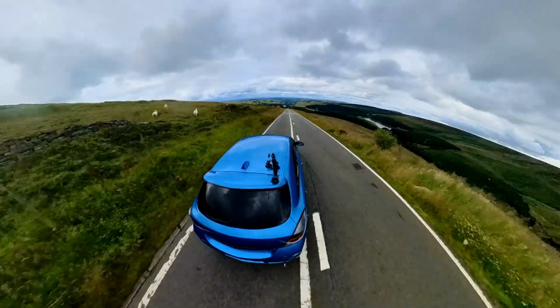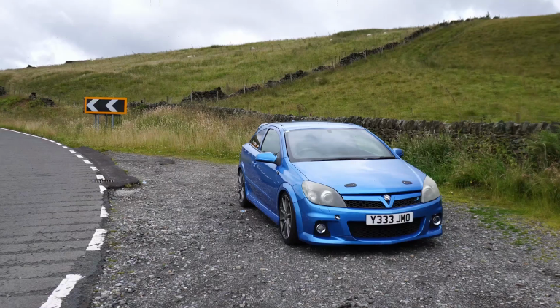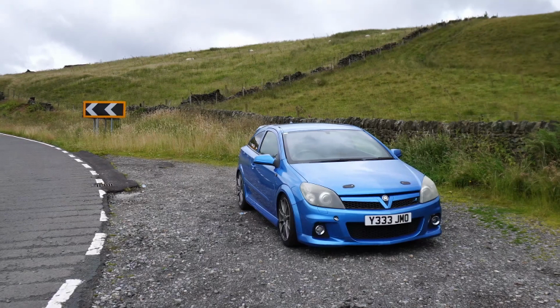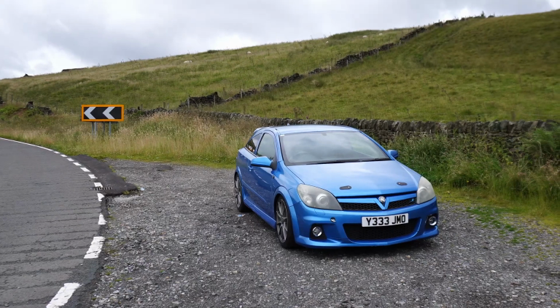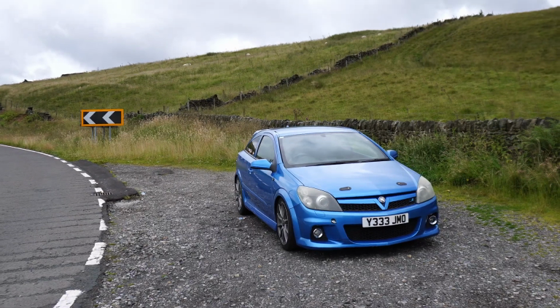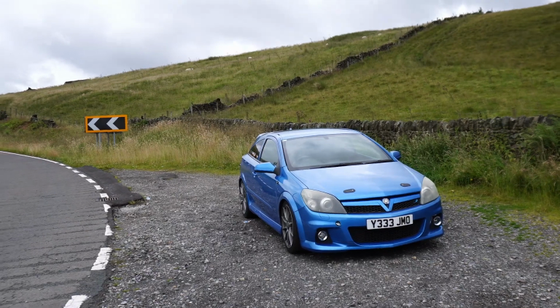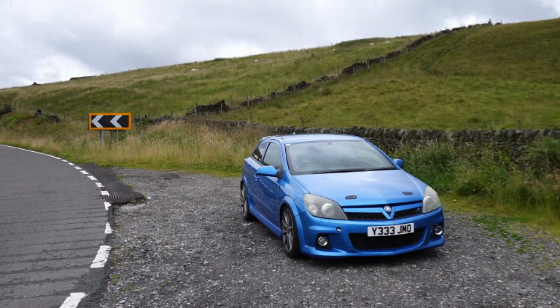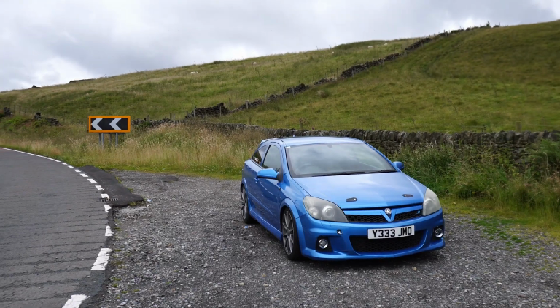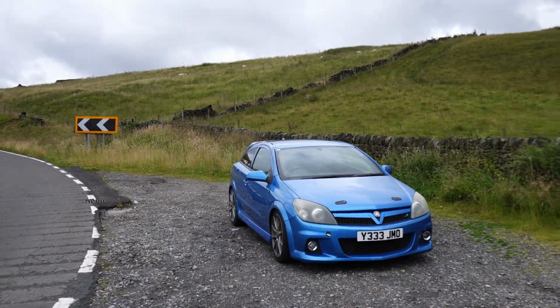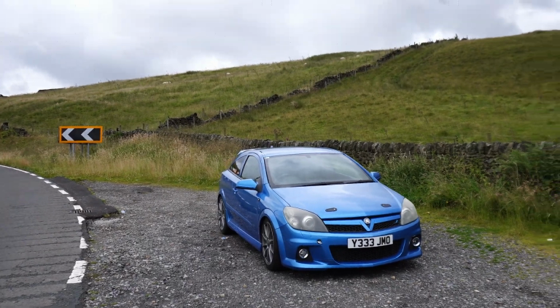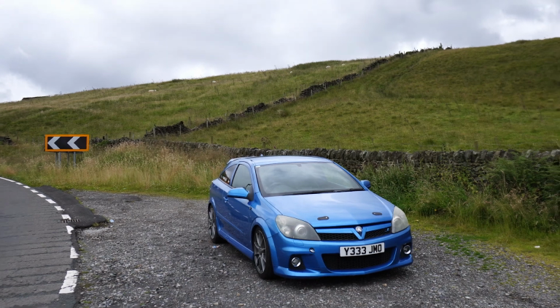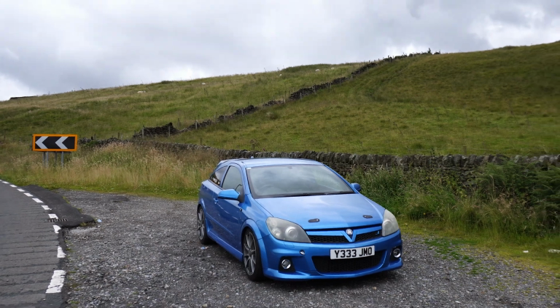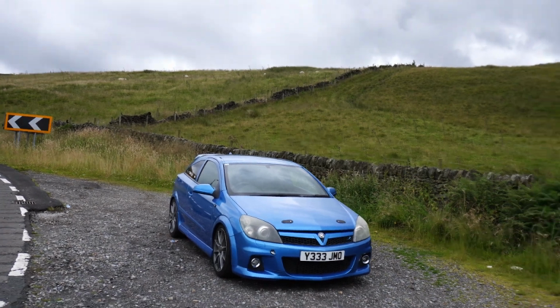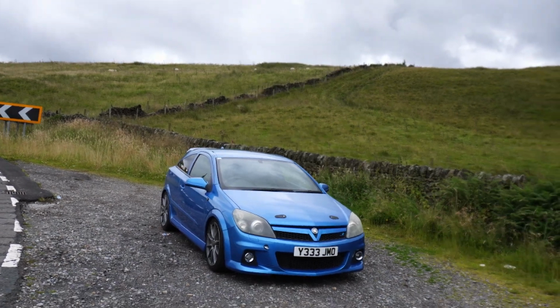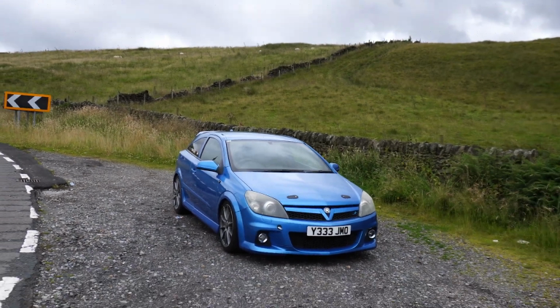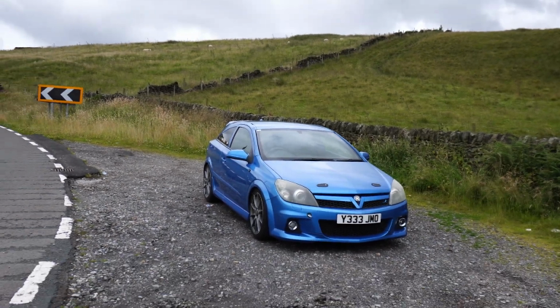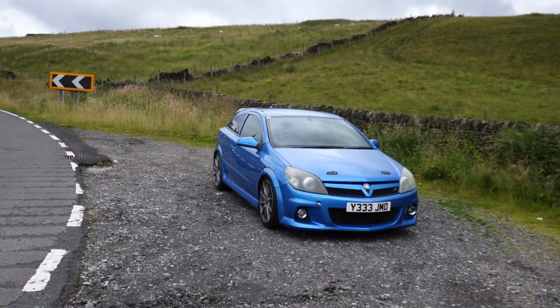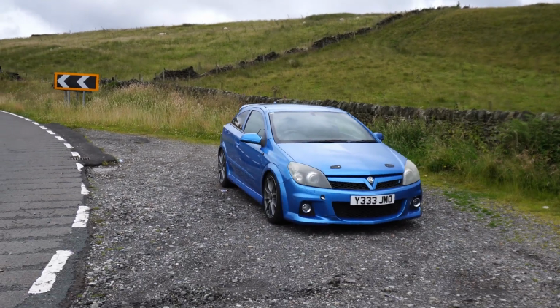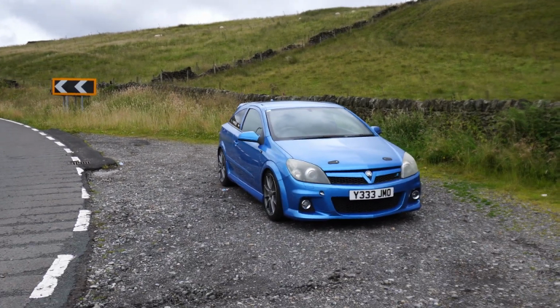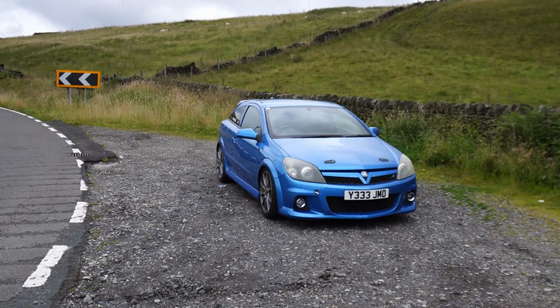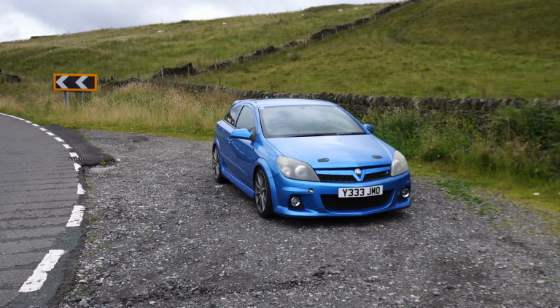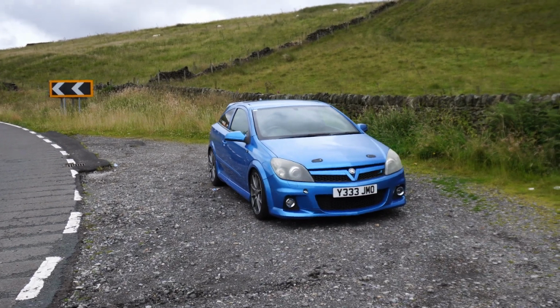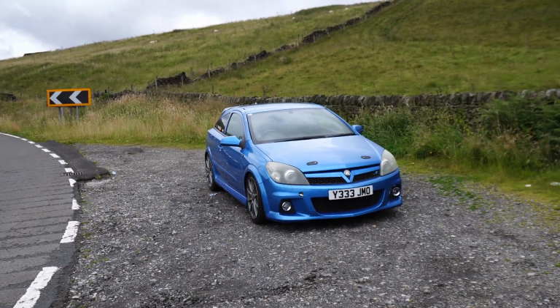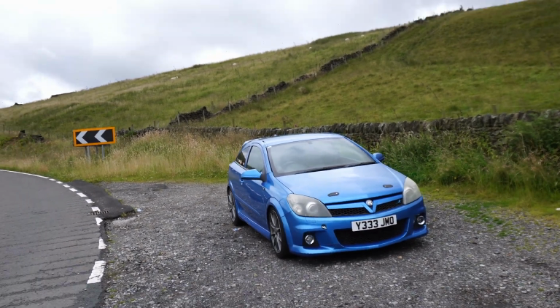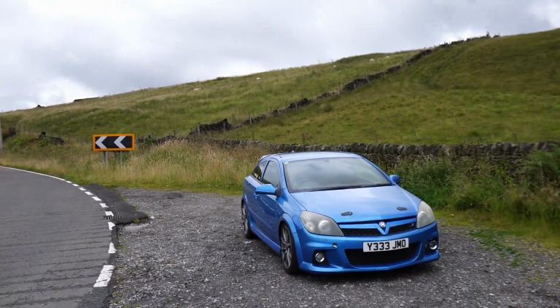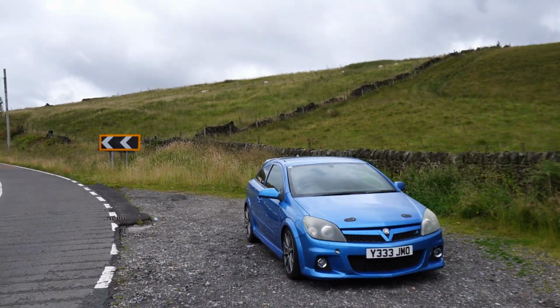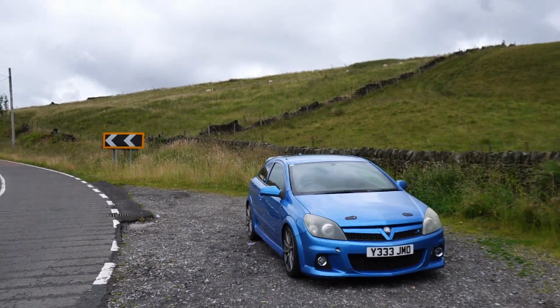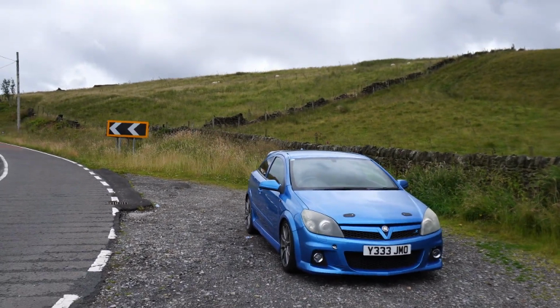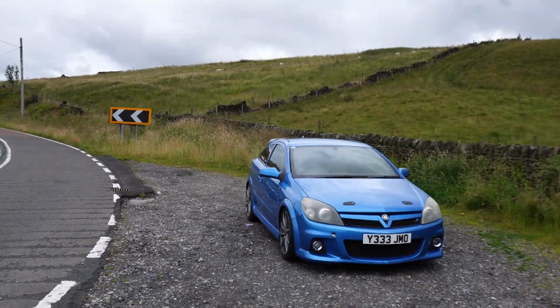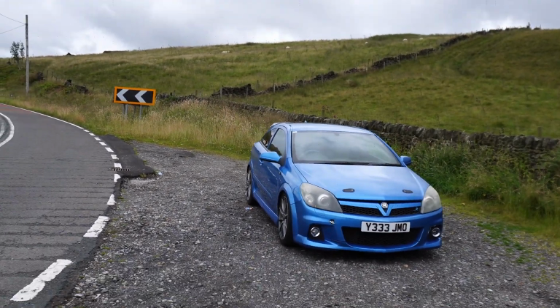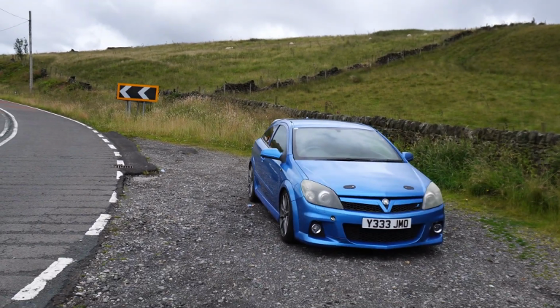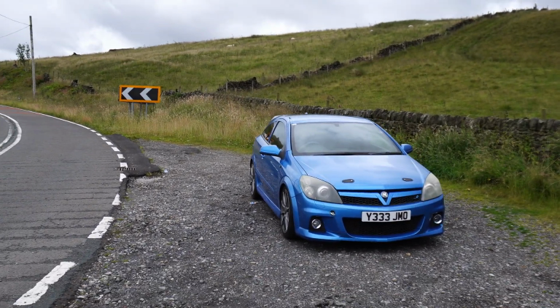The VXR is back, but I should start by explaining why it went in the first place.